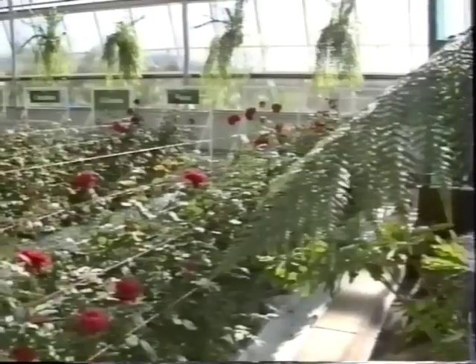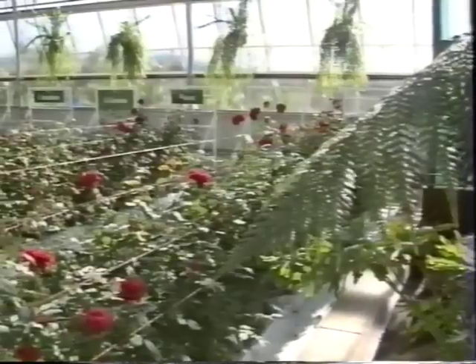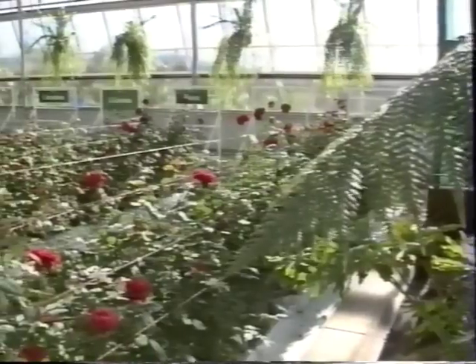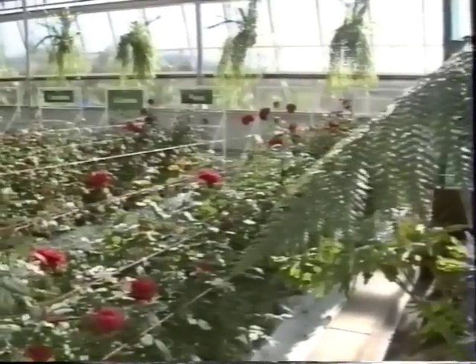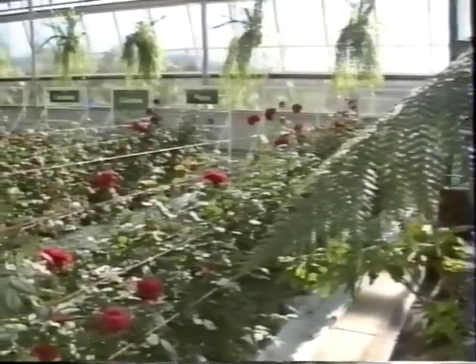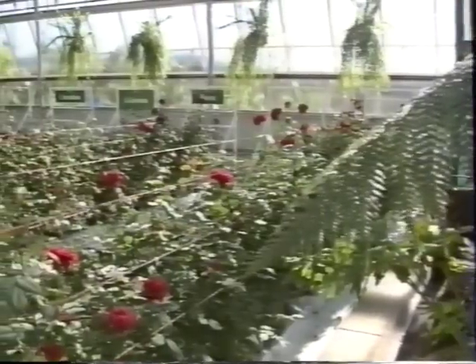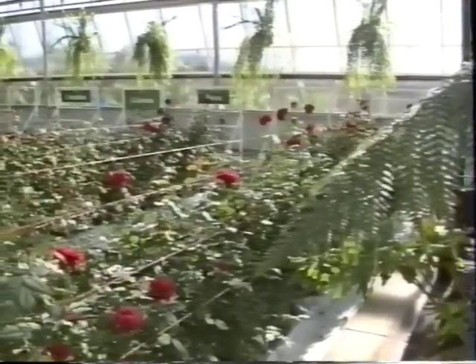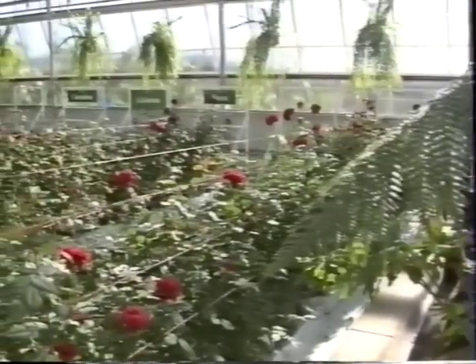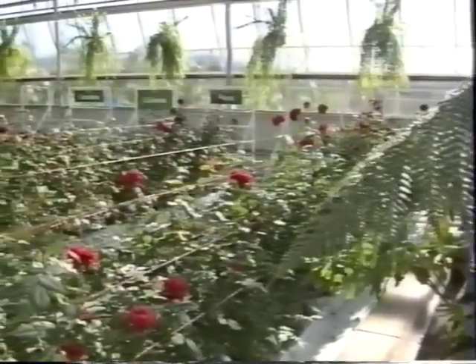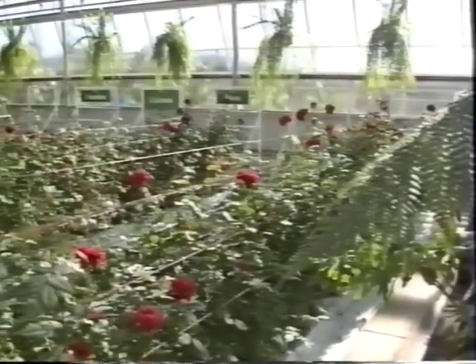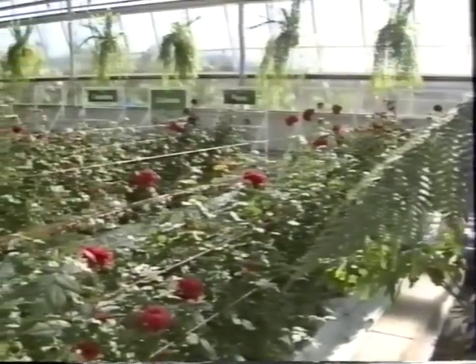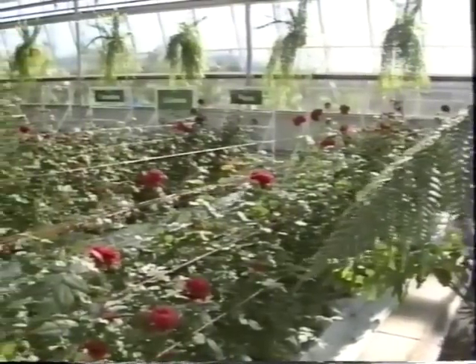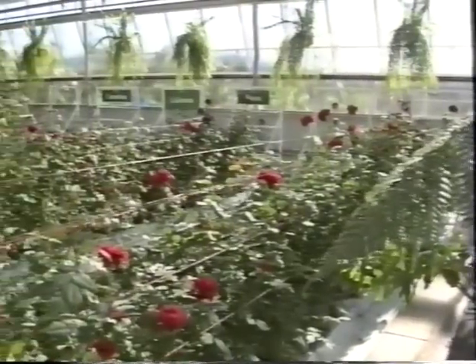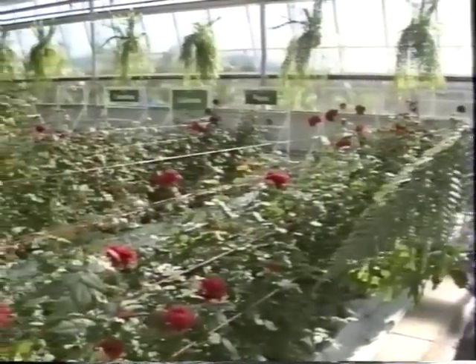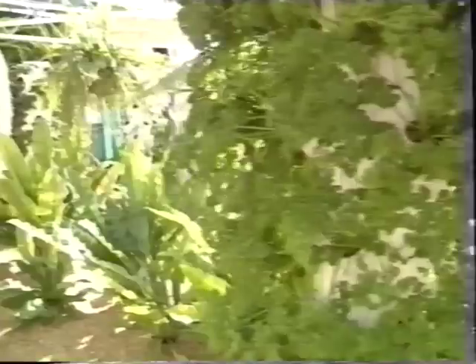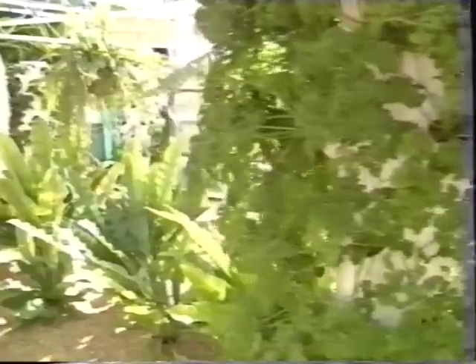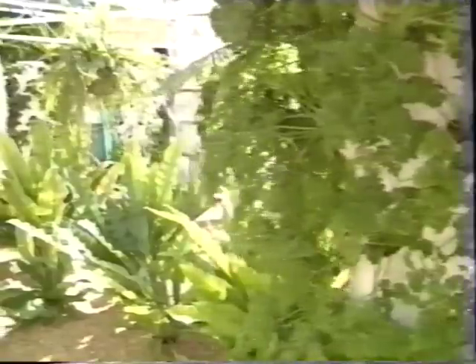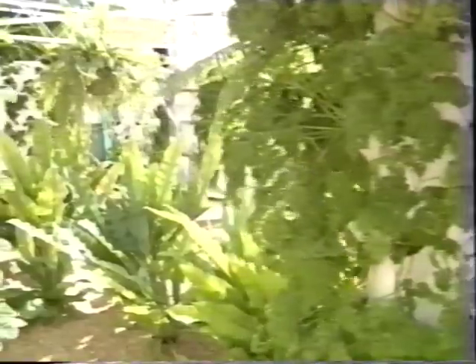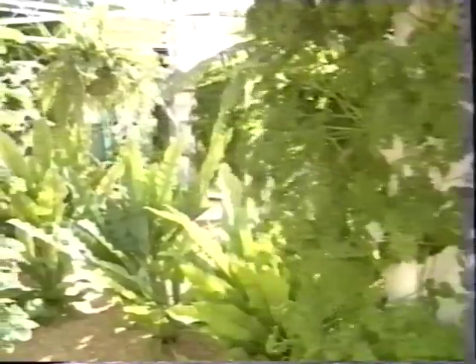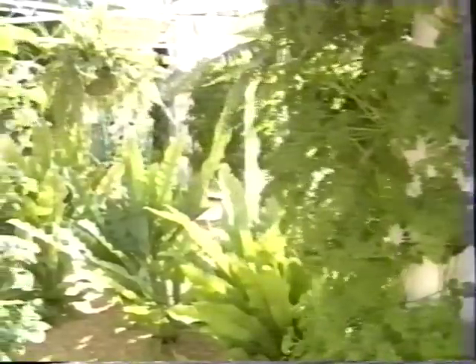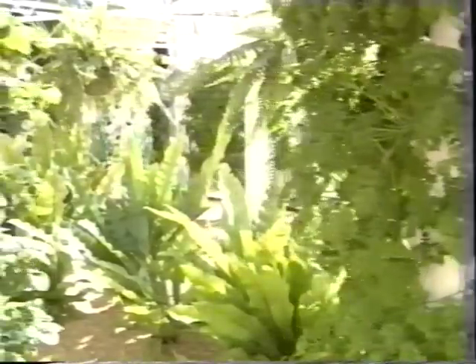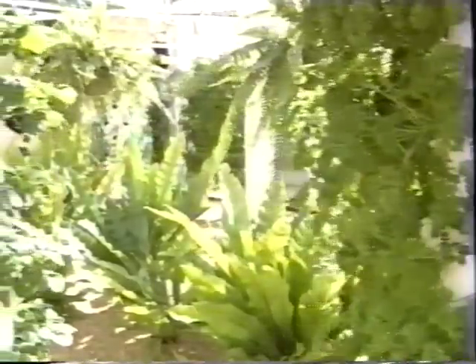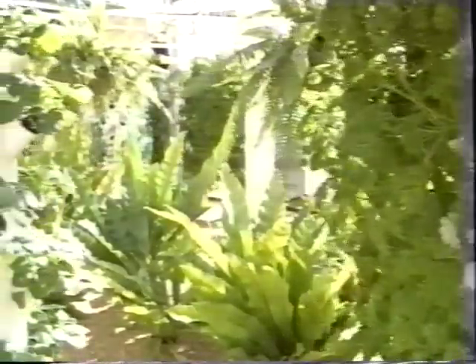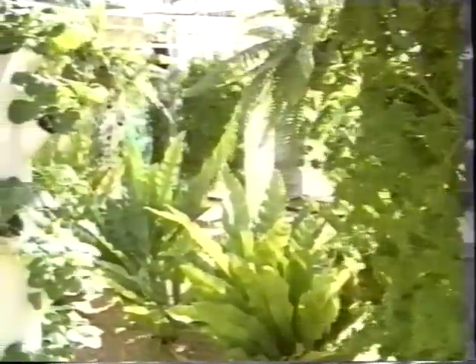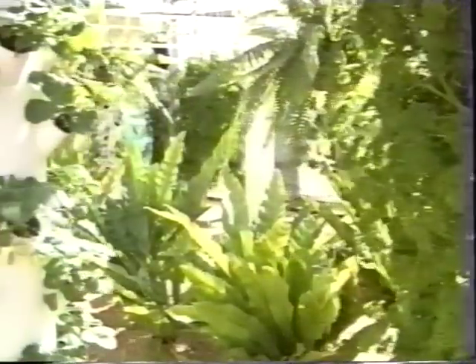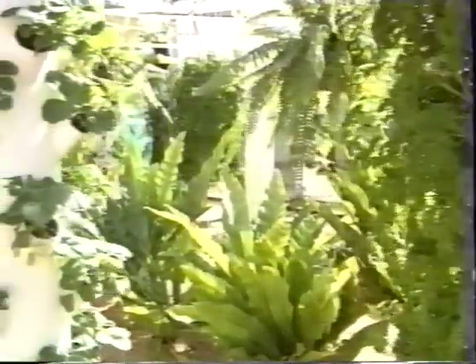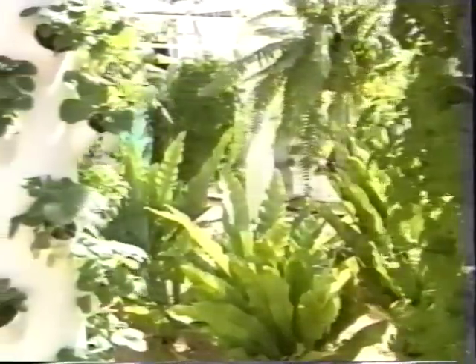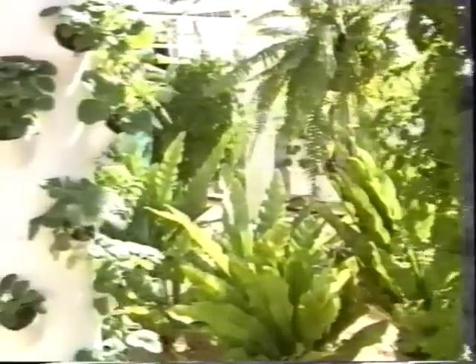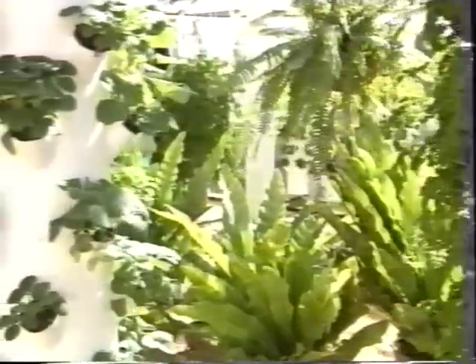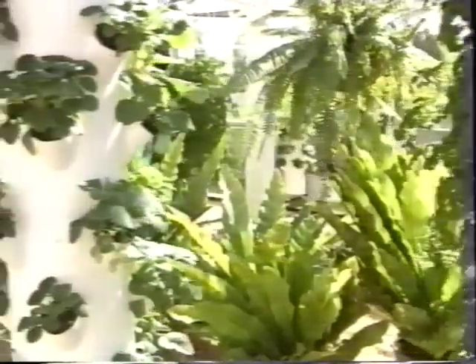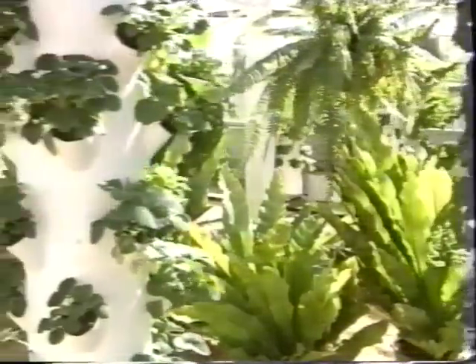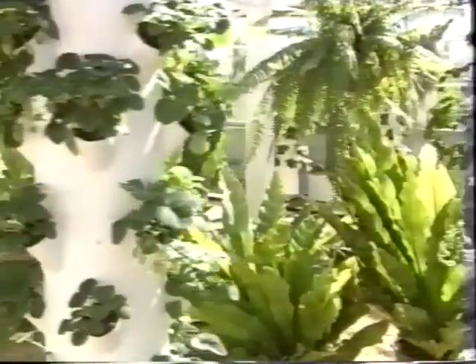At the Big Banana's hydroponics glasshouse, visitors will wonder: could this really be the farming of the future?